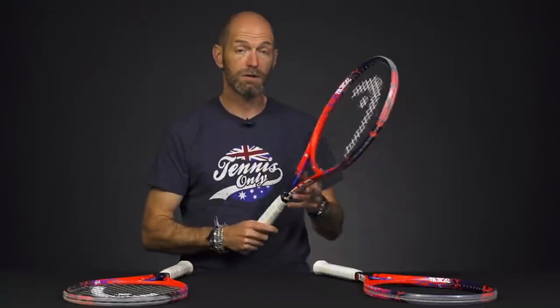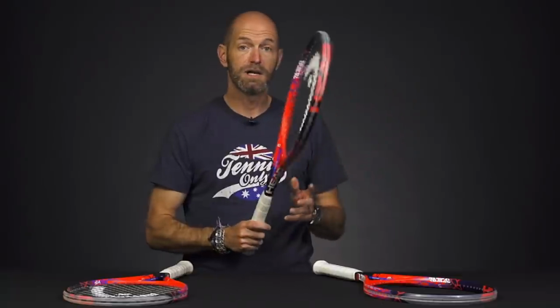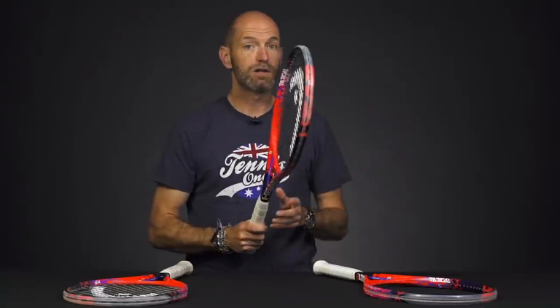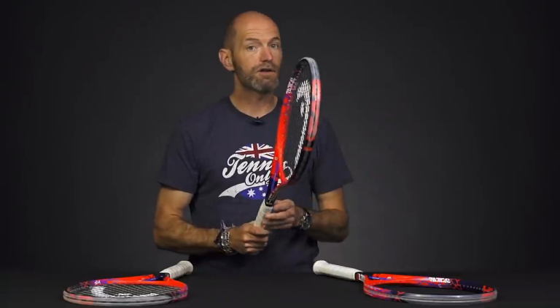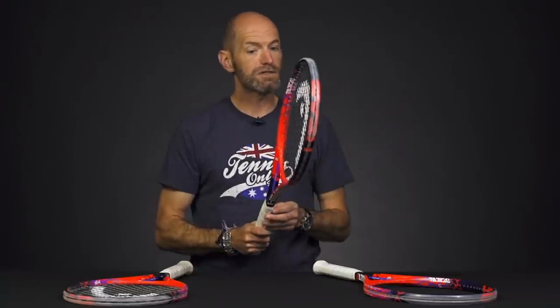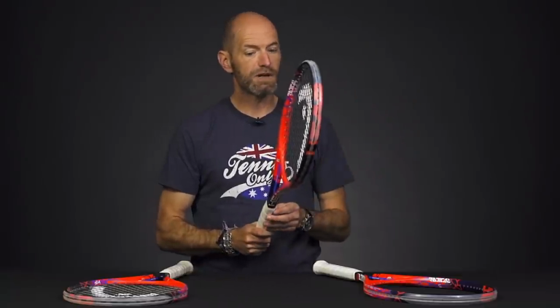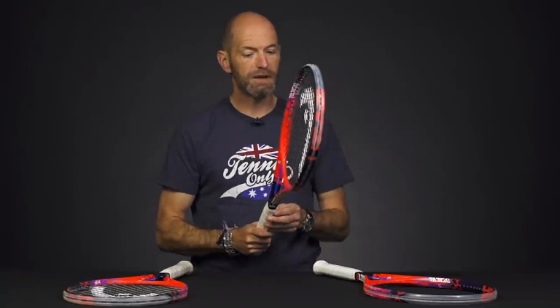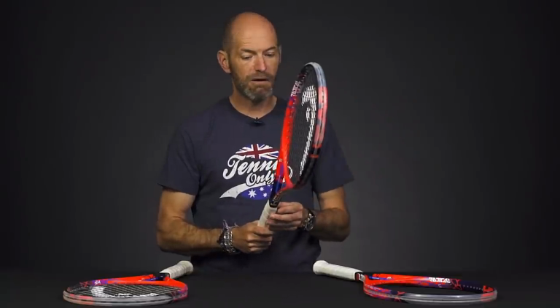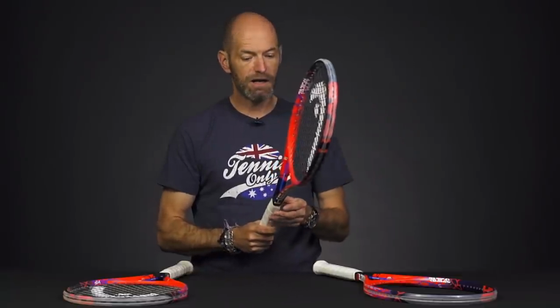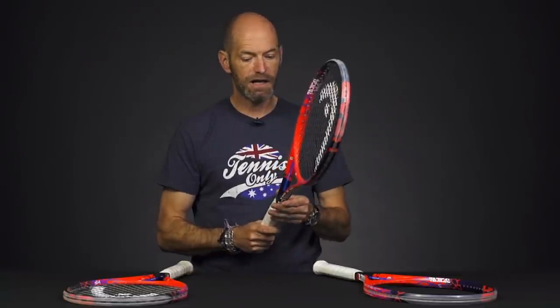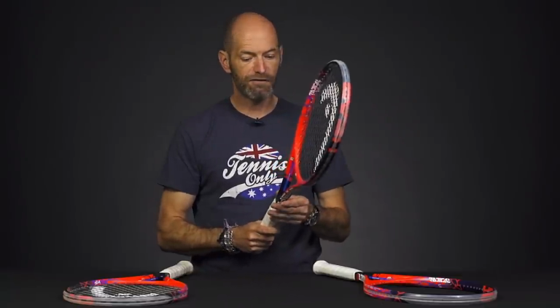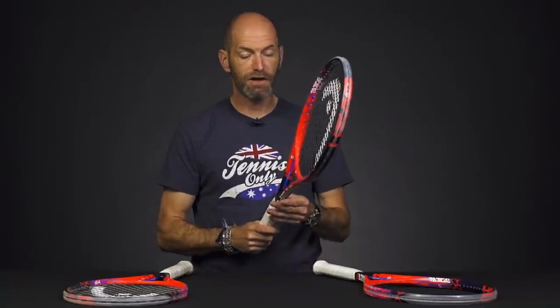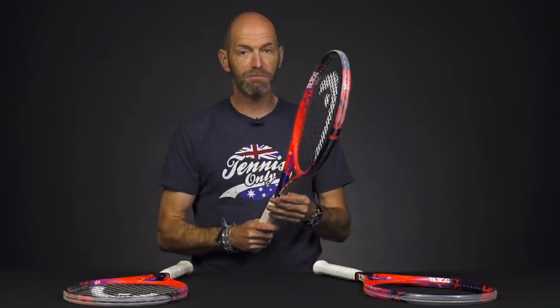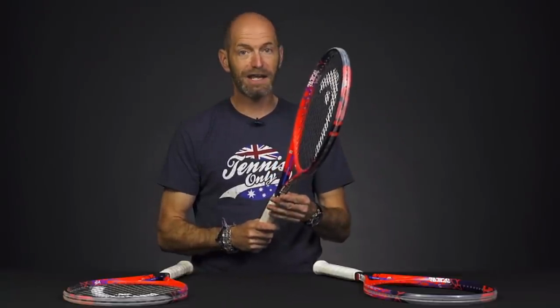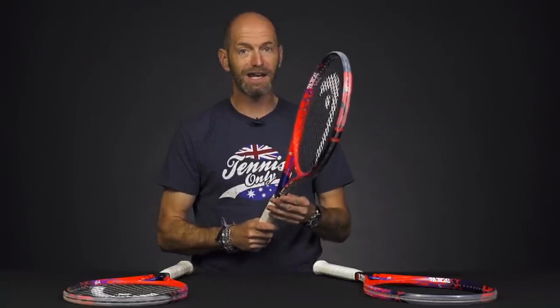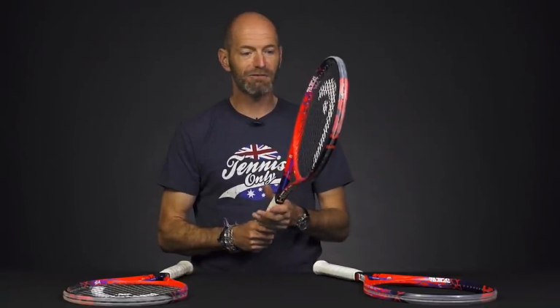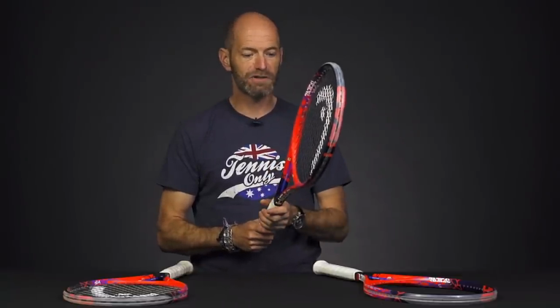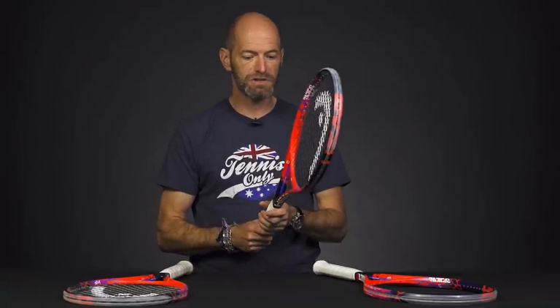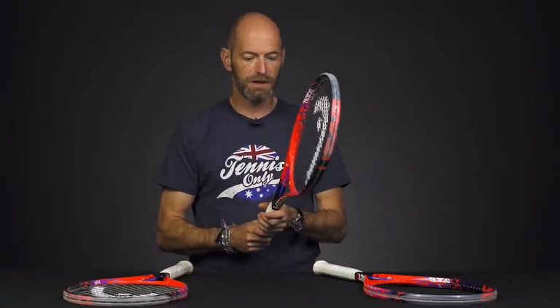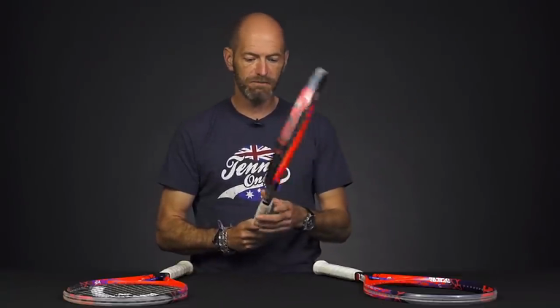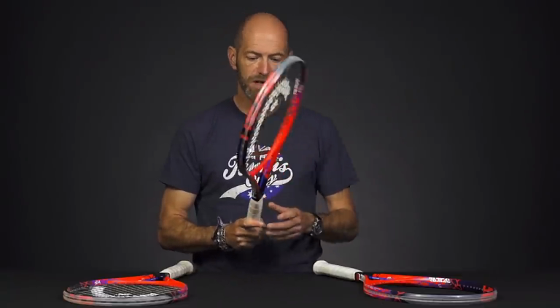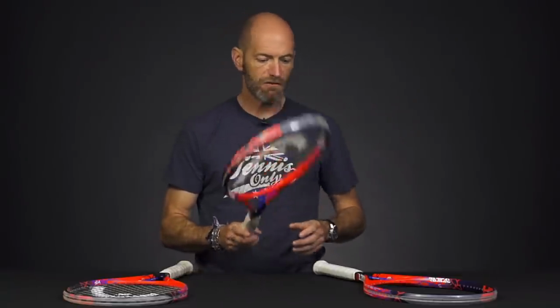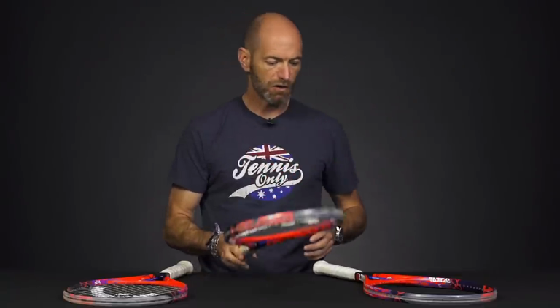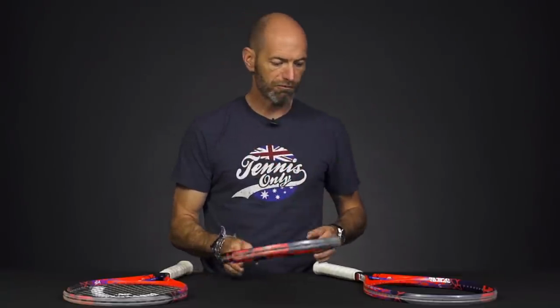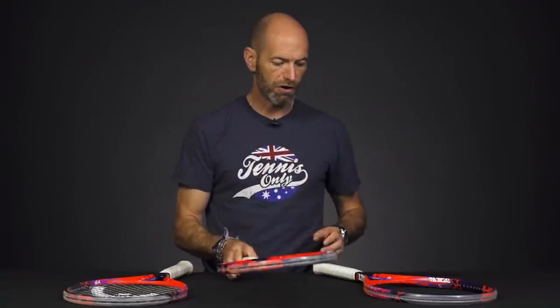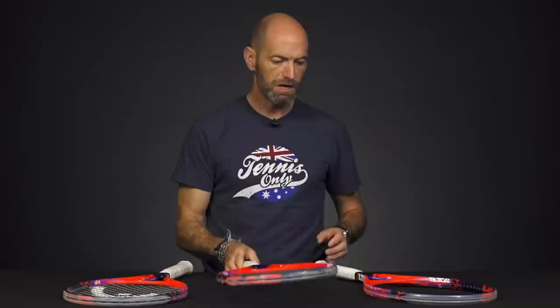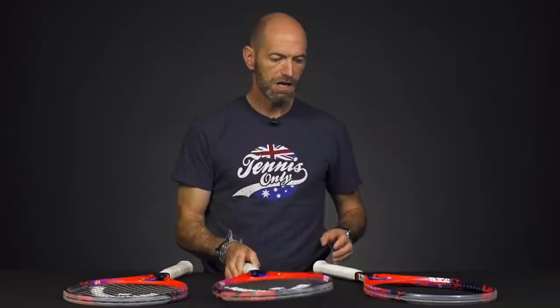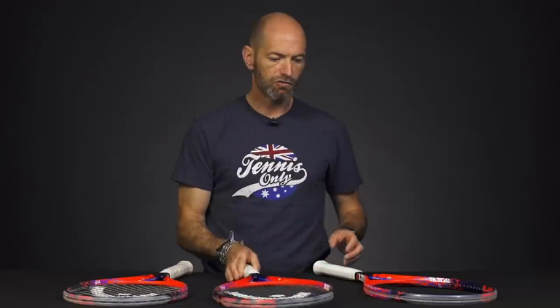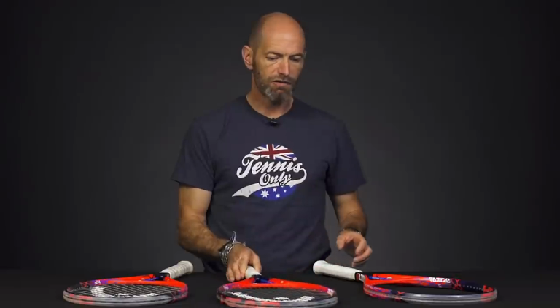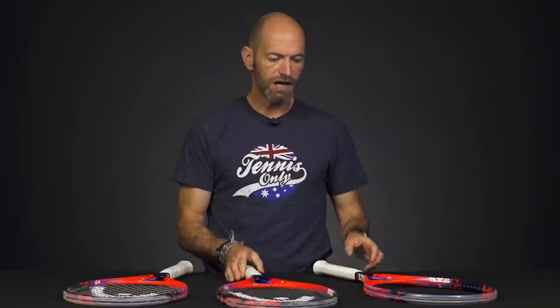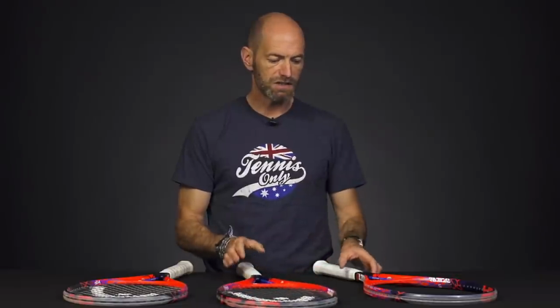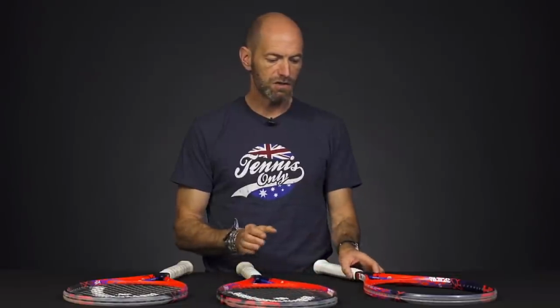So if you're looking for some big power and fun big hitting with some spin, the Radical Pro is a great racket to use.